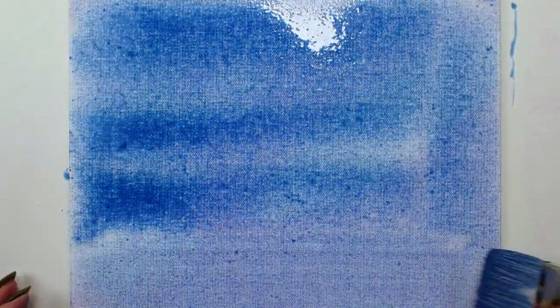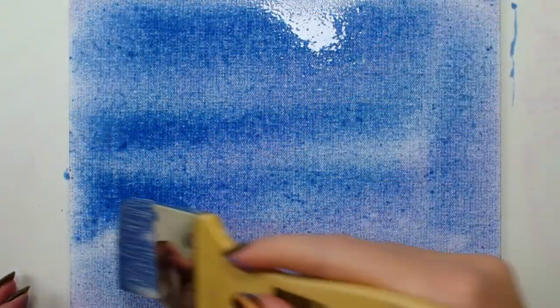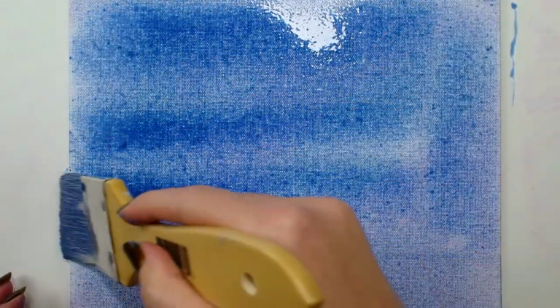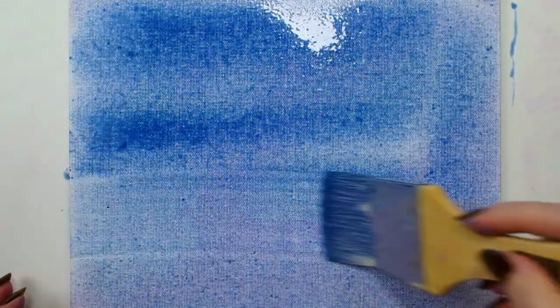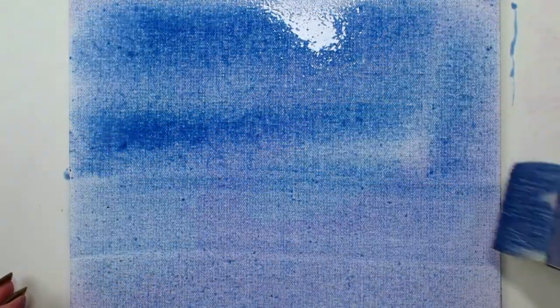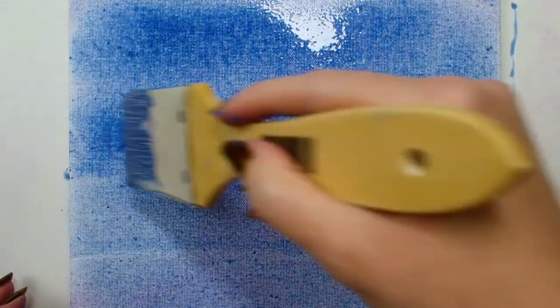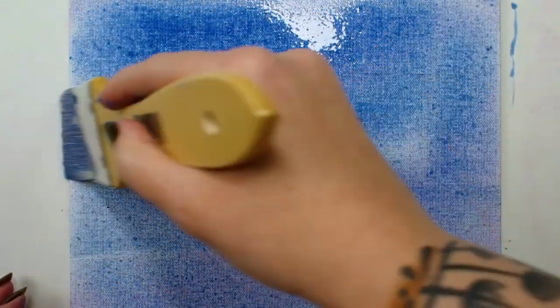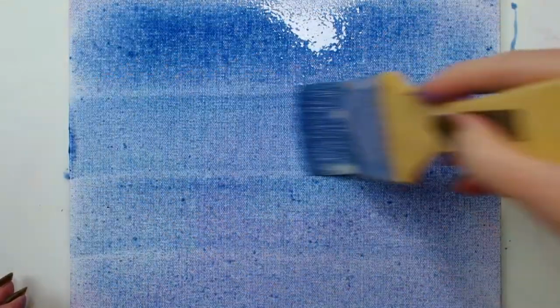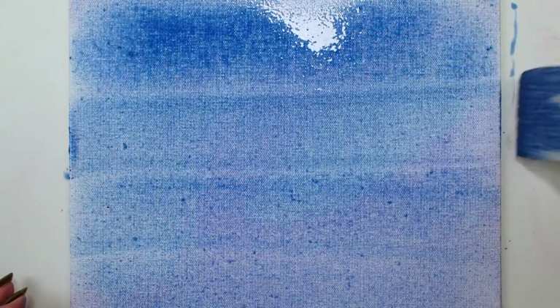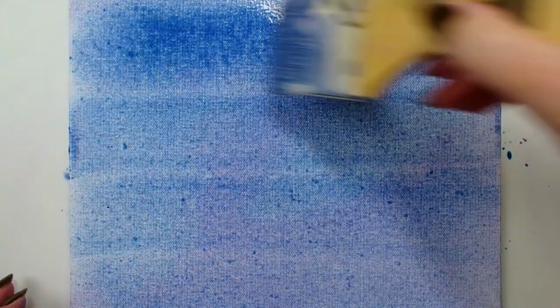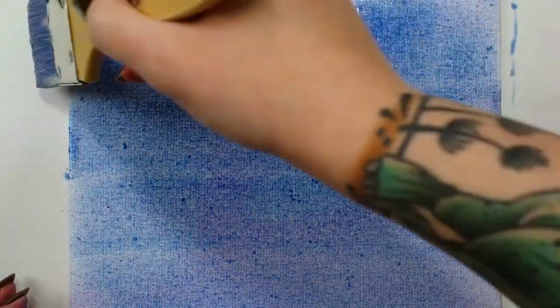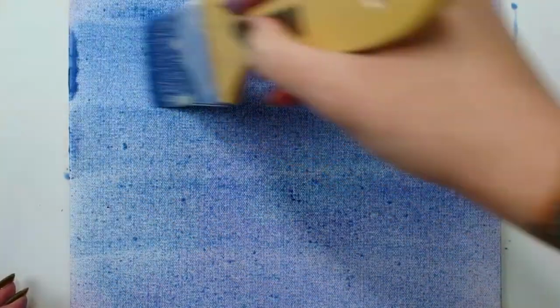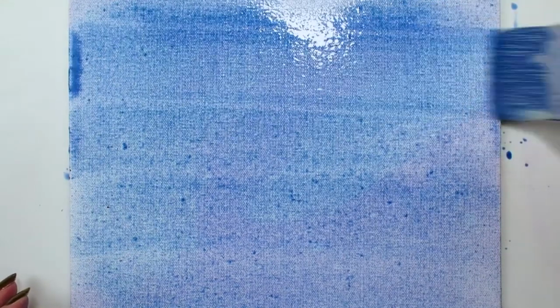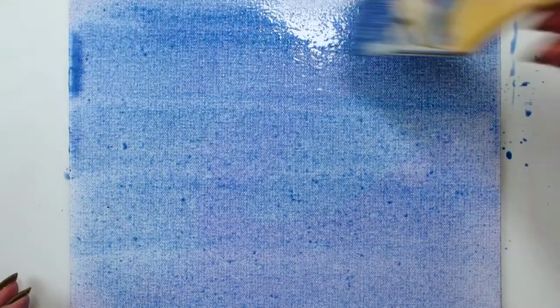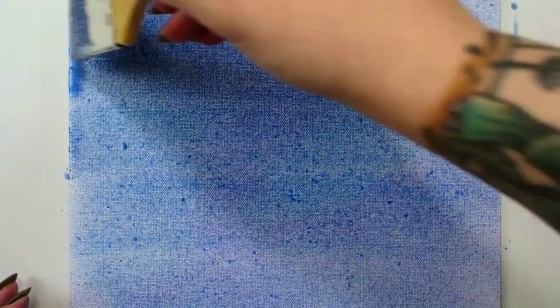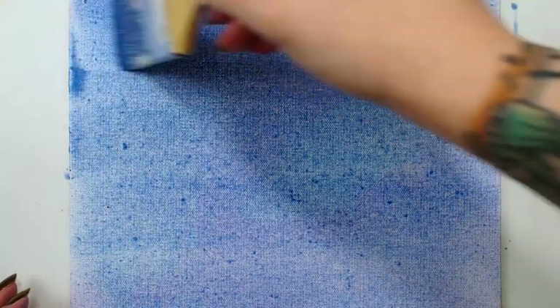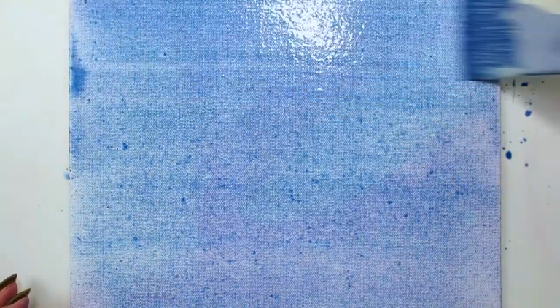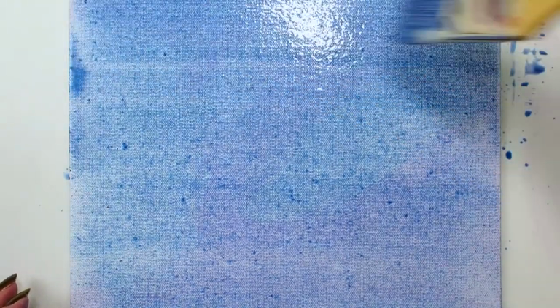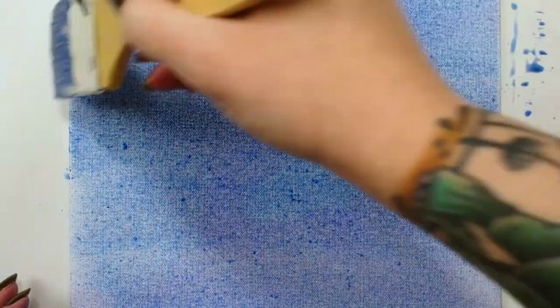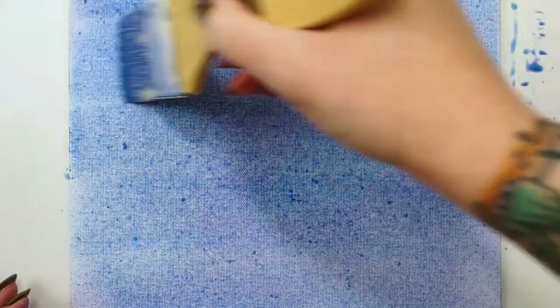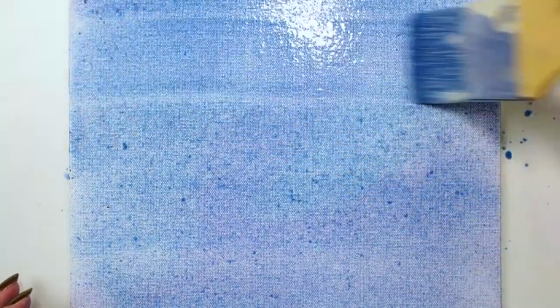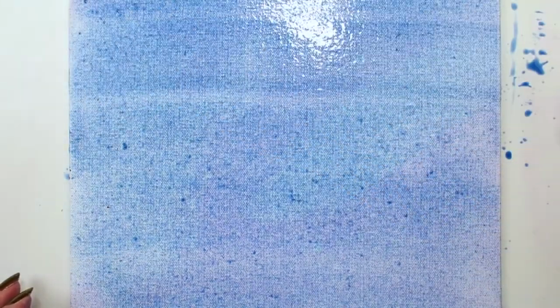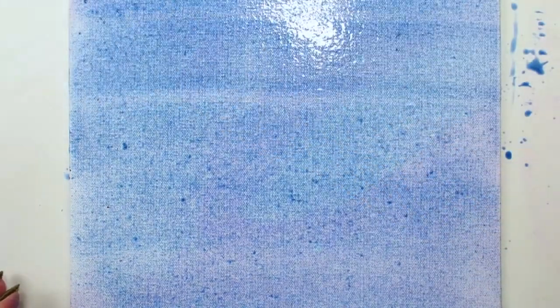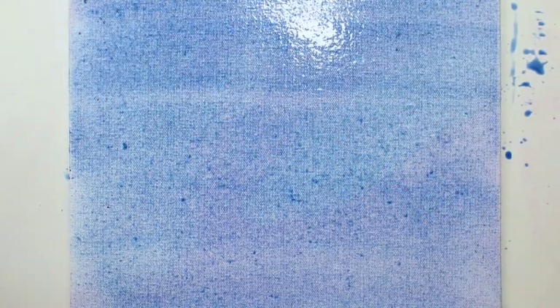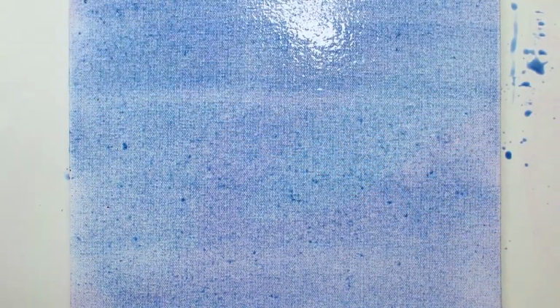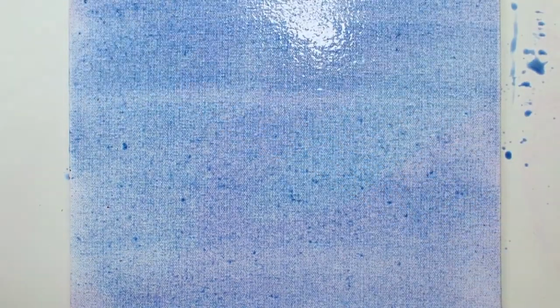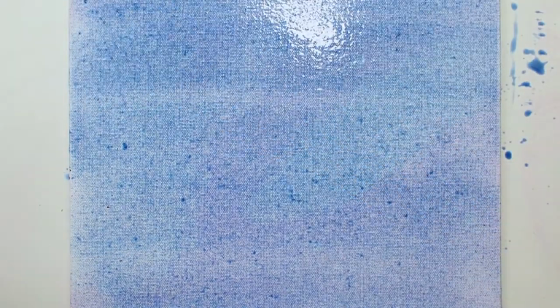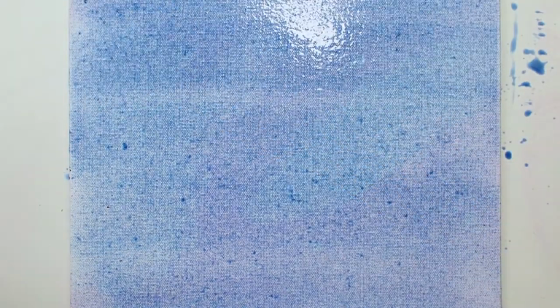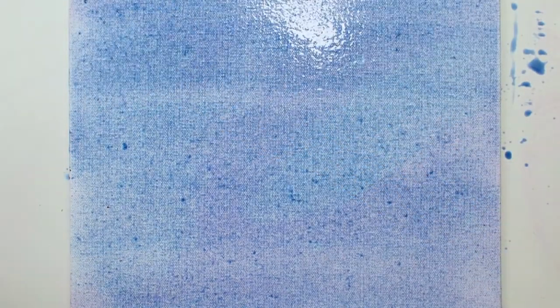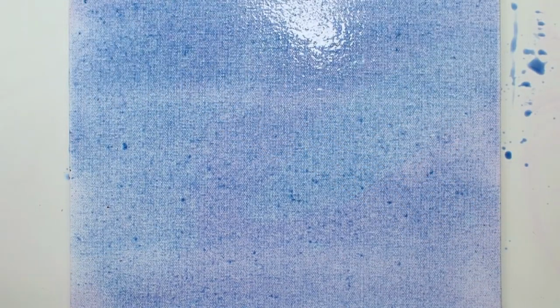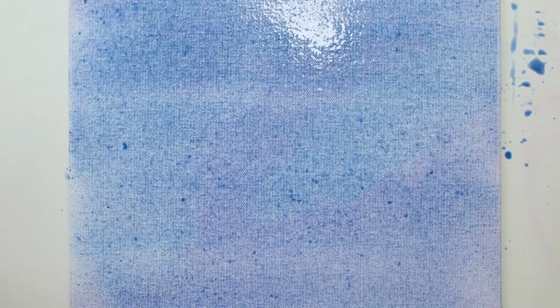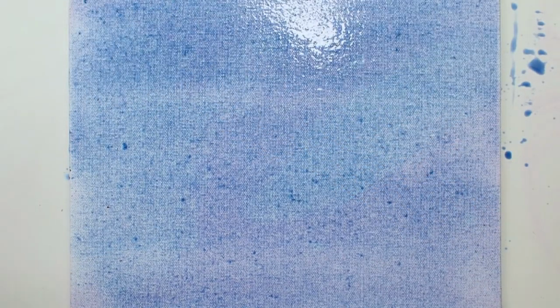I use this brush to tint a canvas. I know it'll get the job done quickly and evenly.